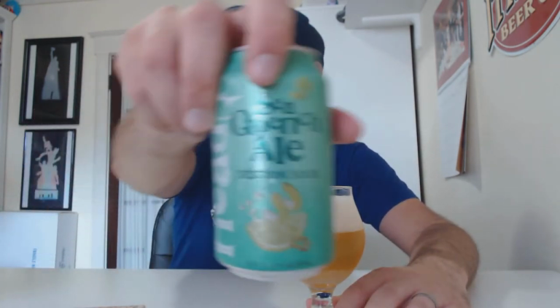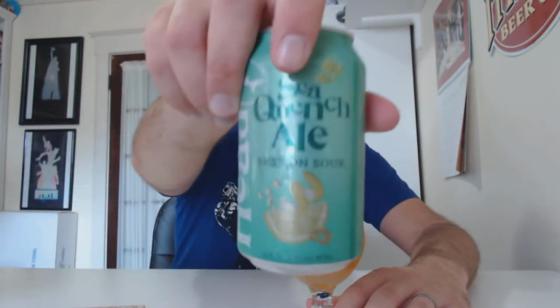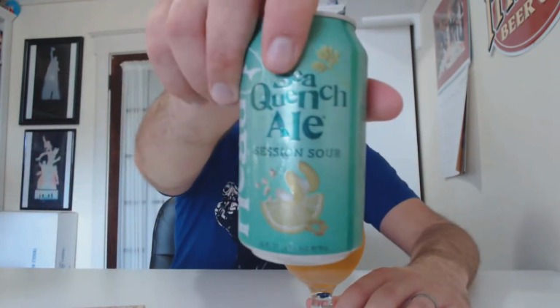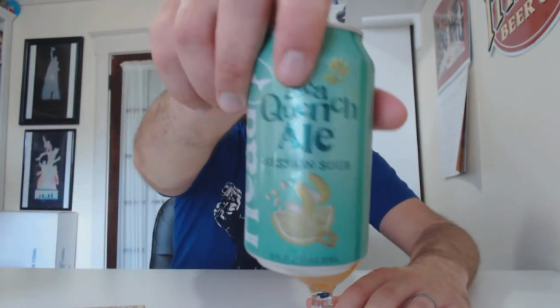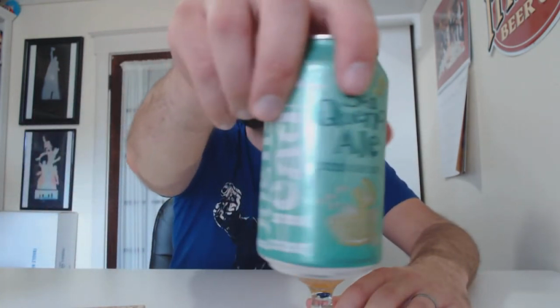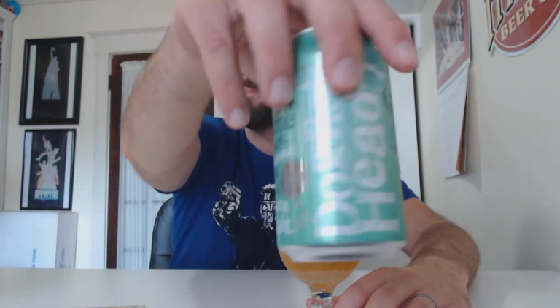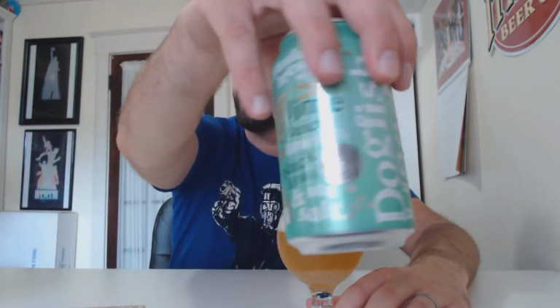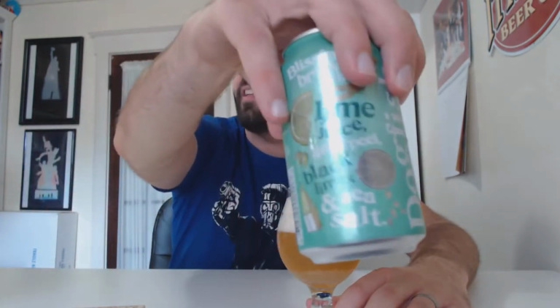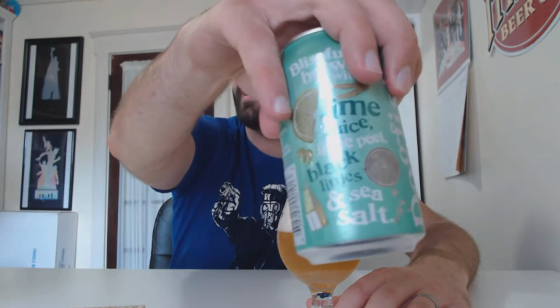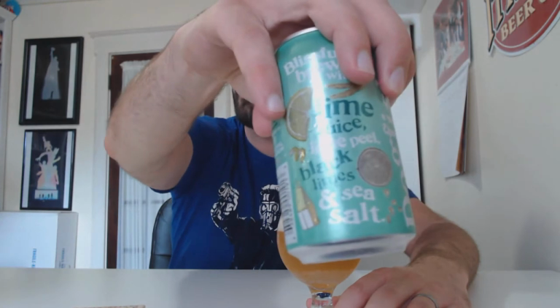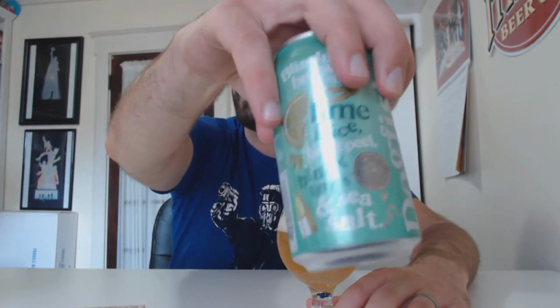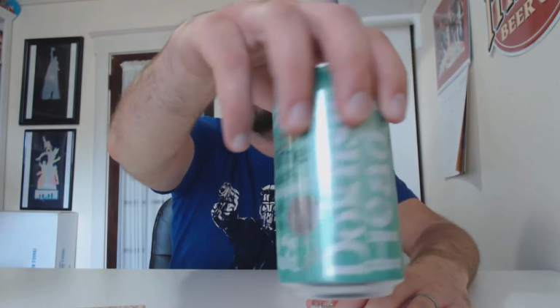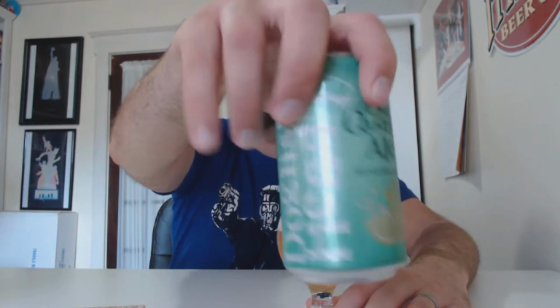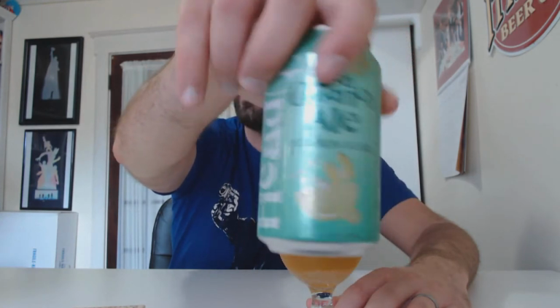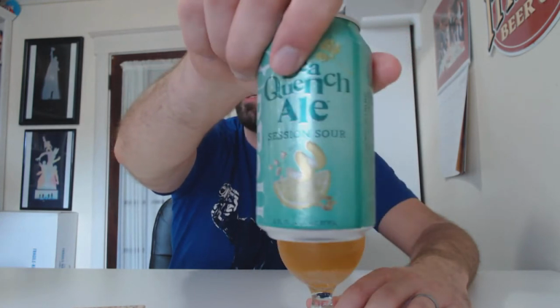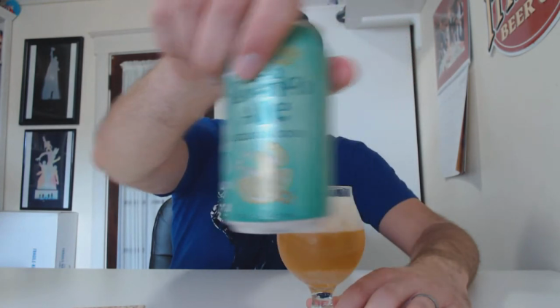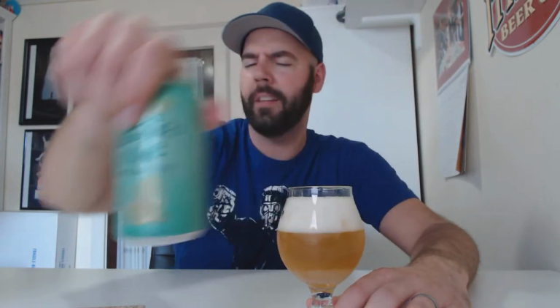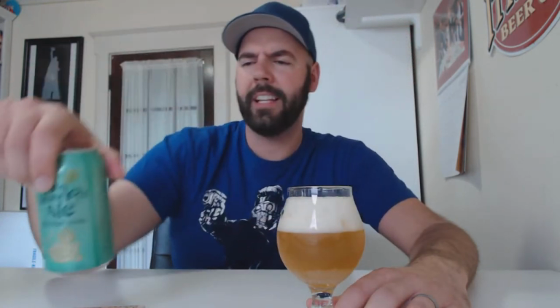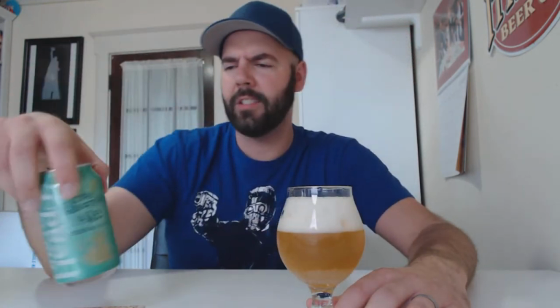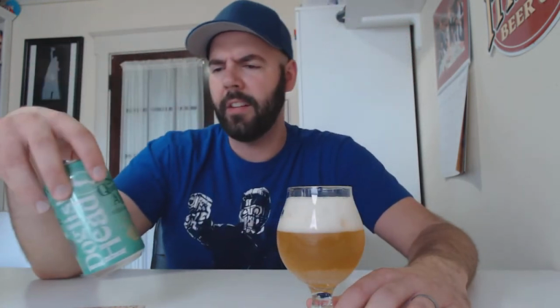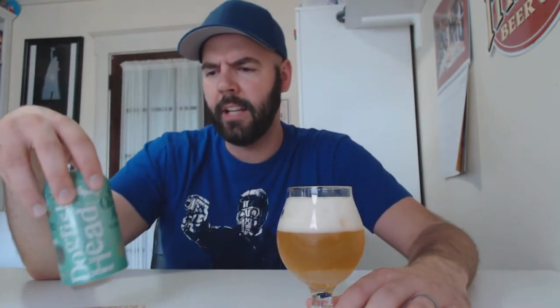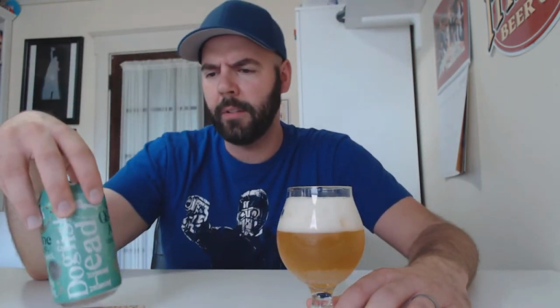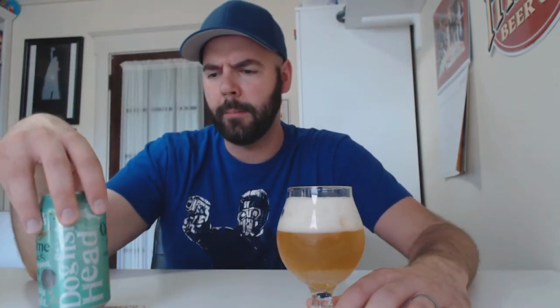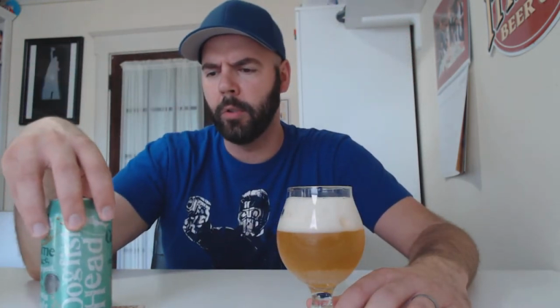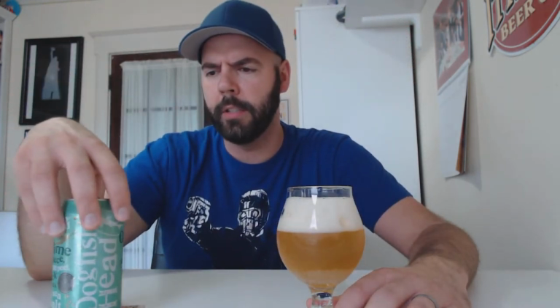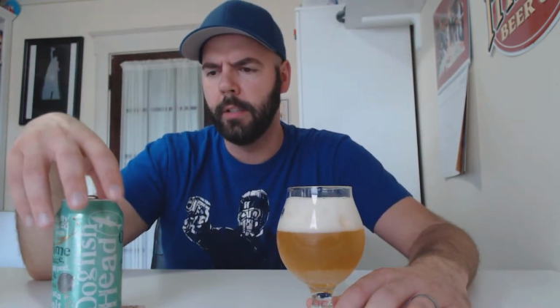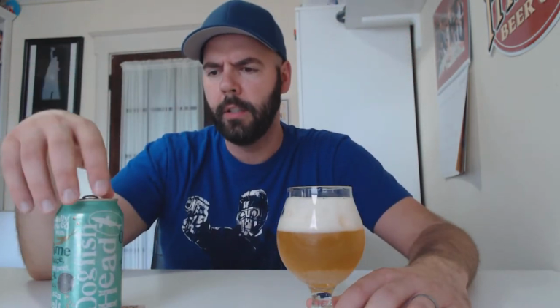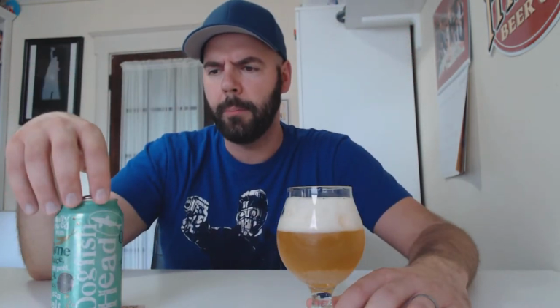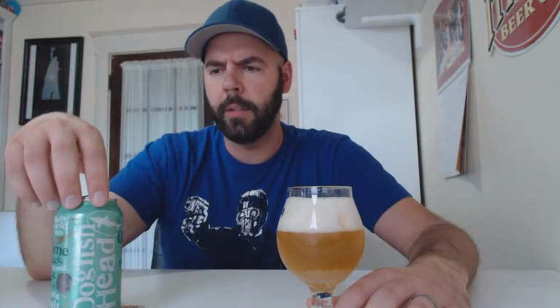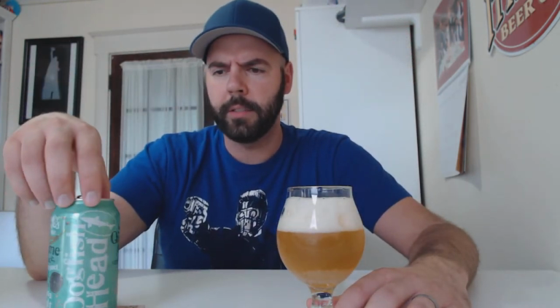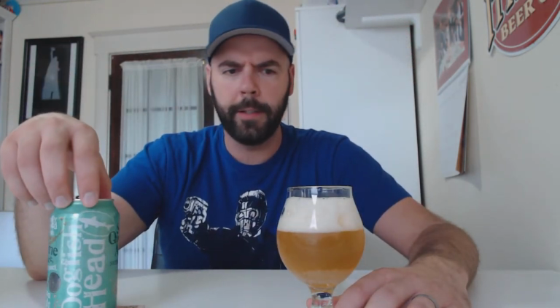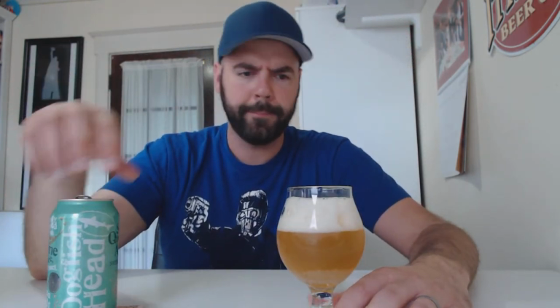I think this is Dogfish Head's lowest ABV beer and I'm drinking it in one of their high ABV glasses — I'm a punk rocker. Cool can art. I think they come in big cans too. I think I saw that when I was at the brewery a couple months ago.